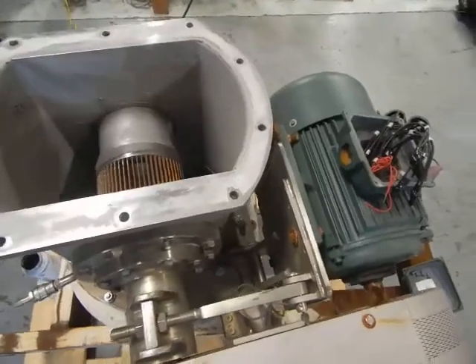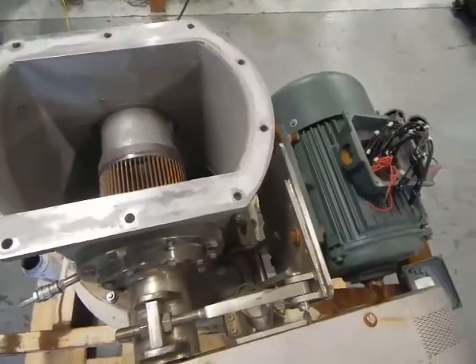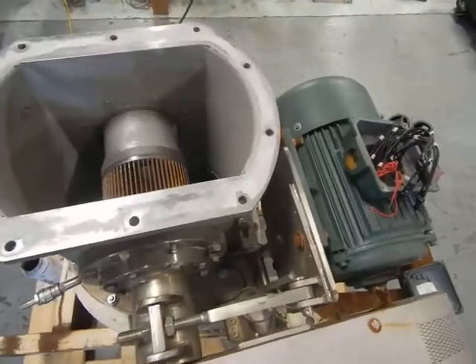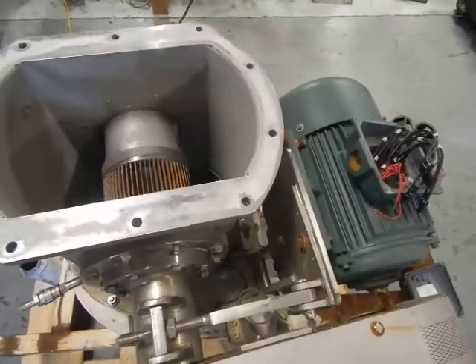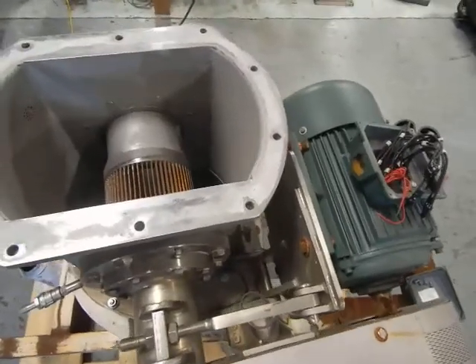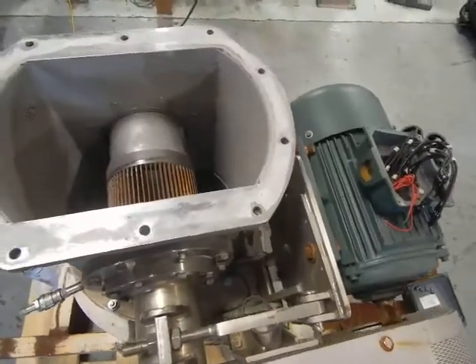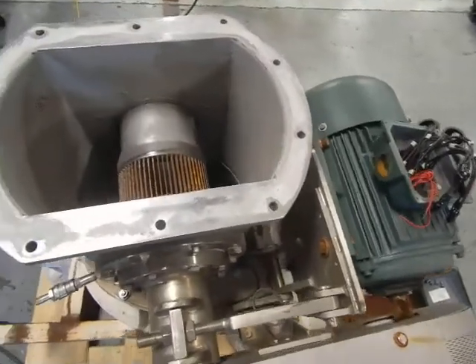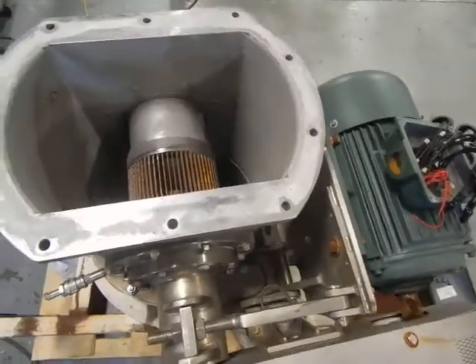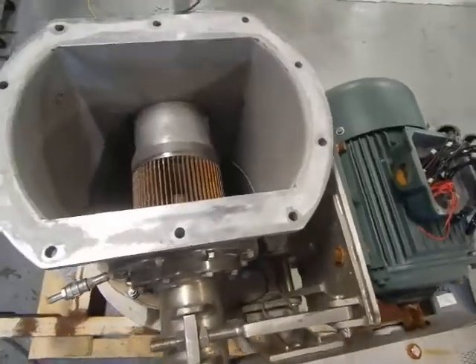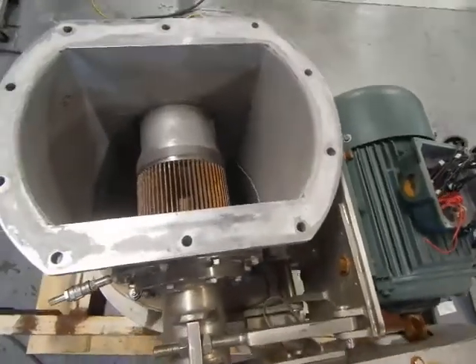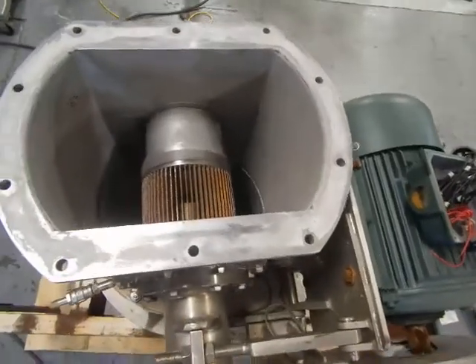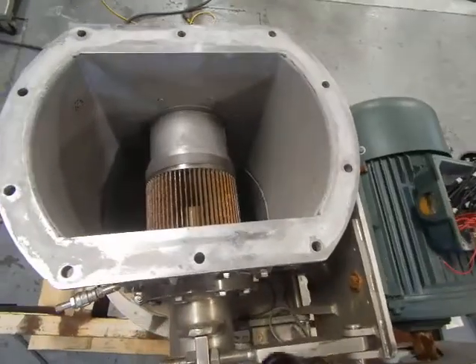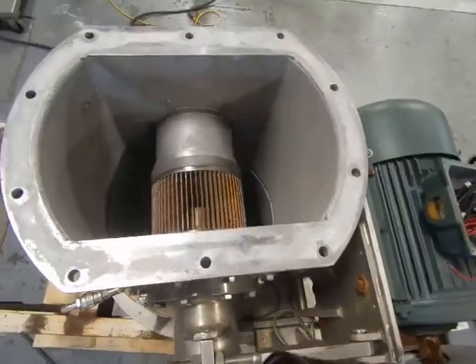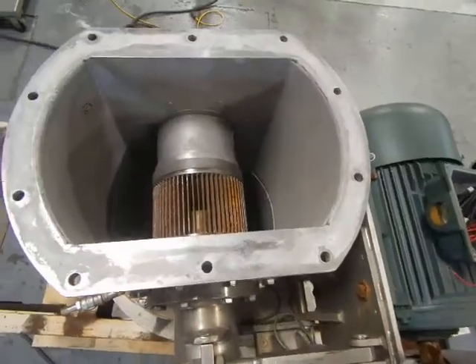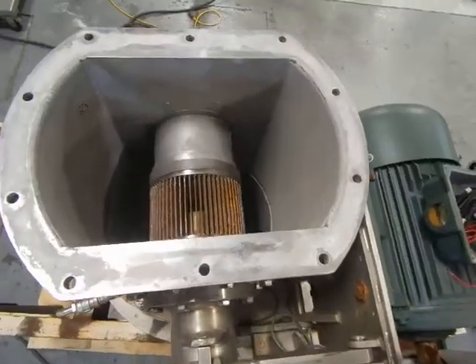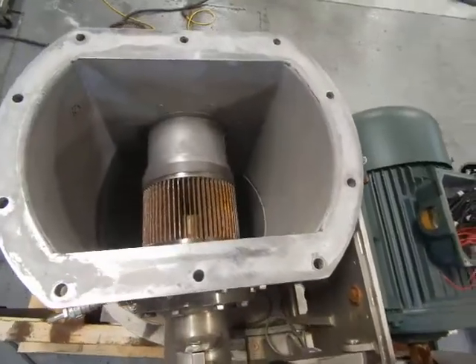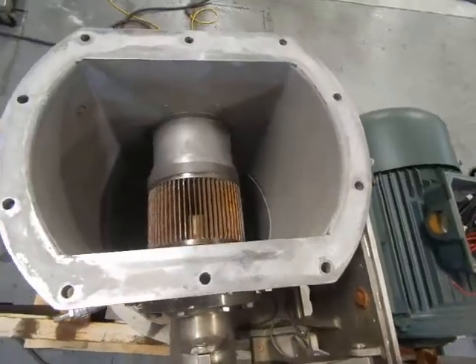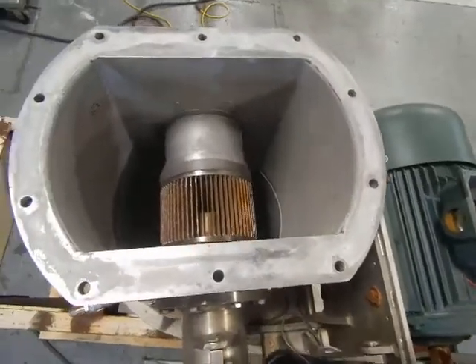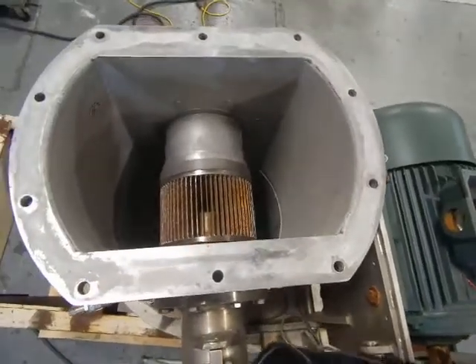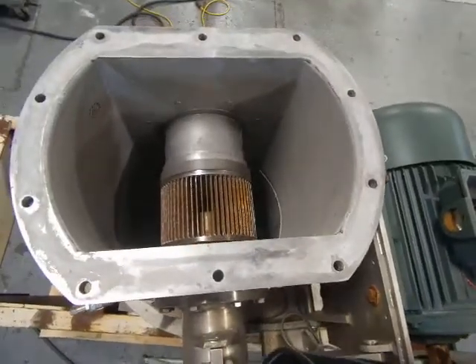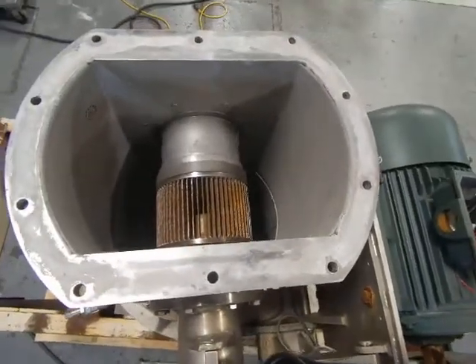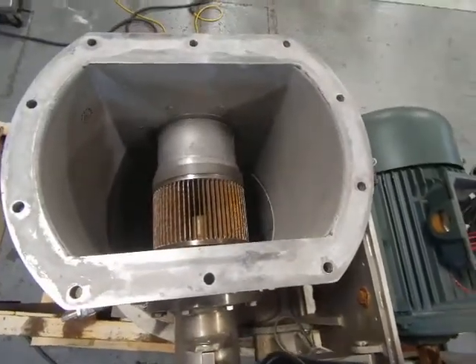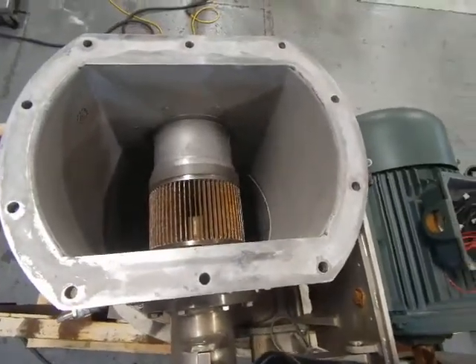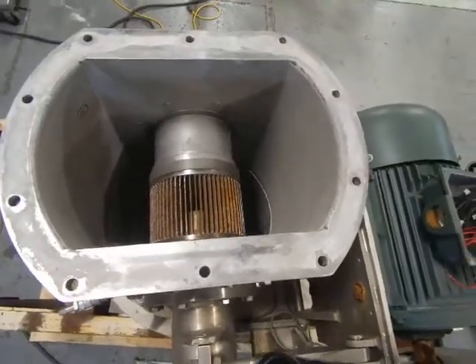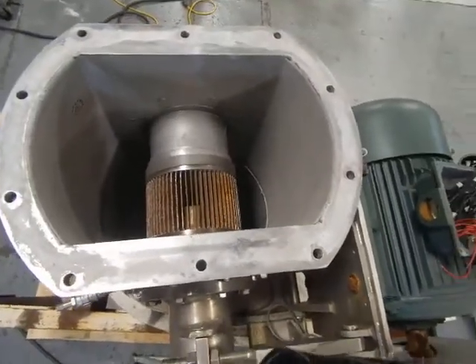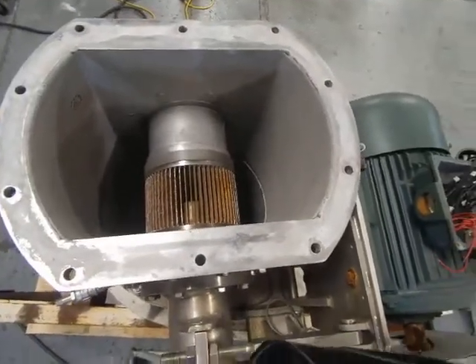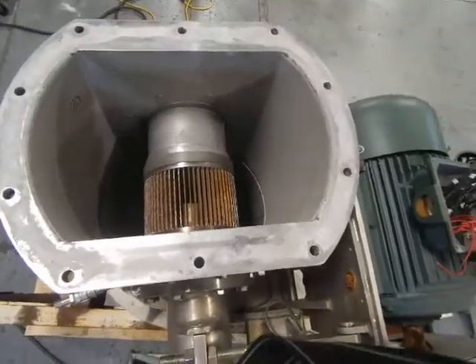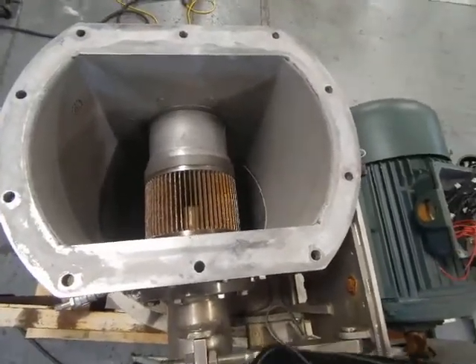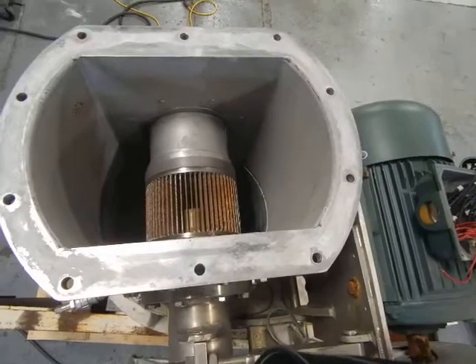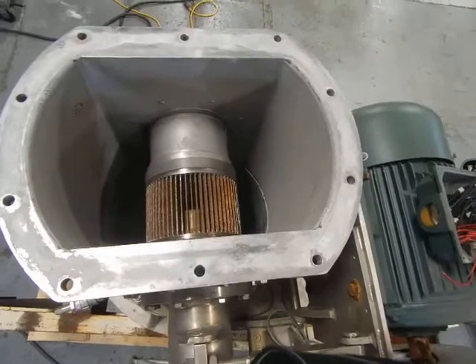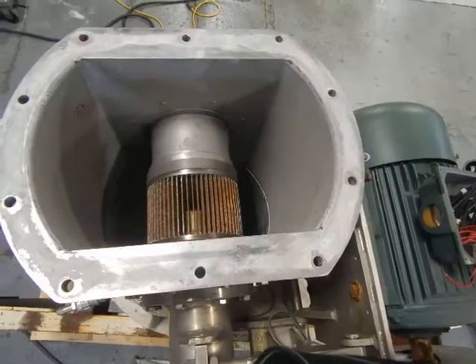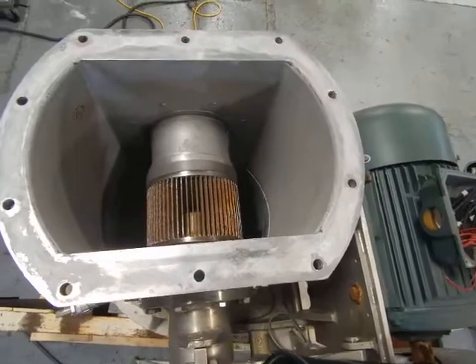Runs at a very high speed, has a tremendous amount of air flow. Go ahead Jim, hit it on.